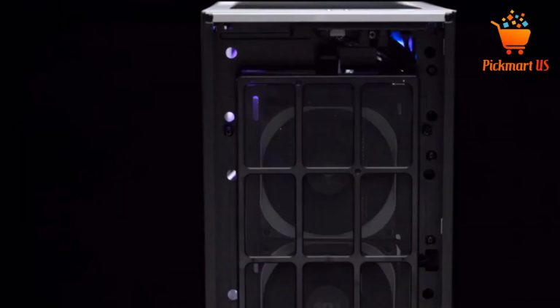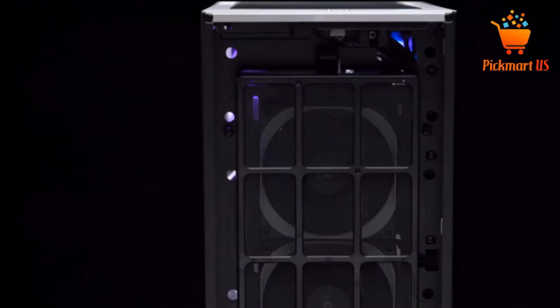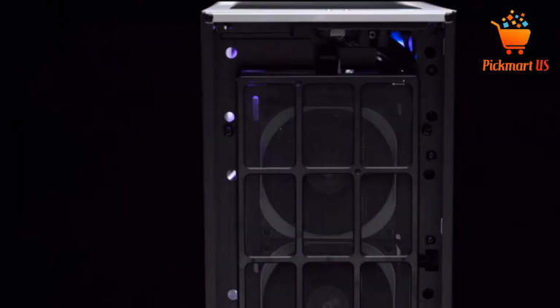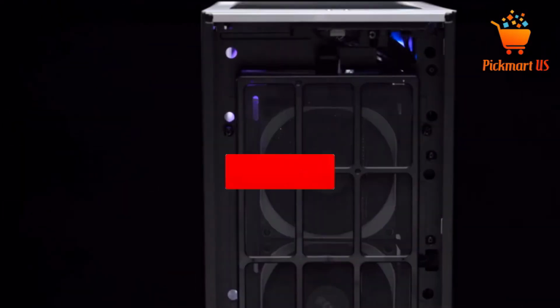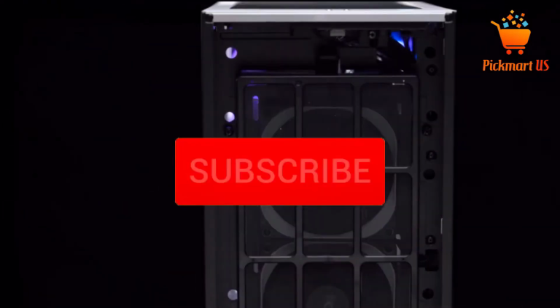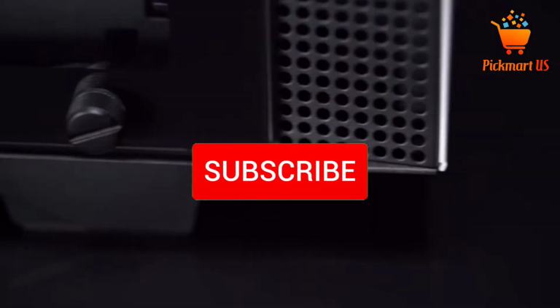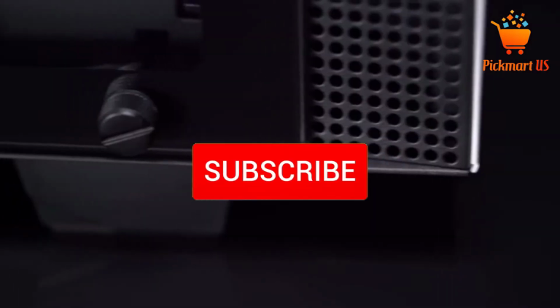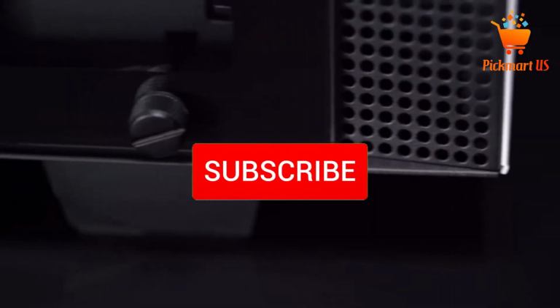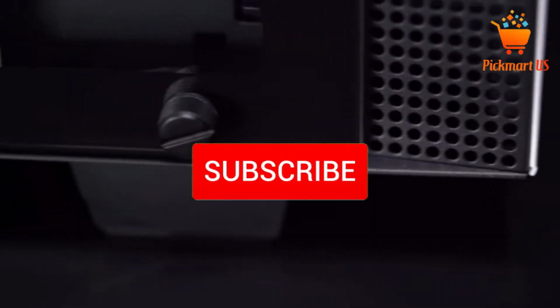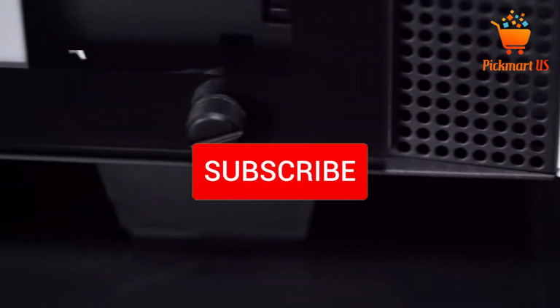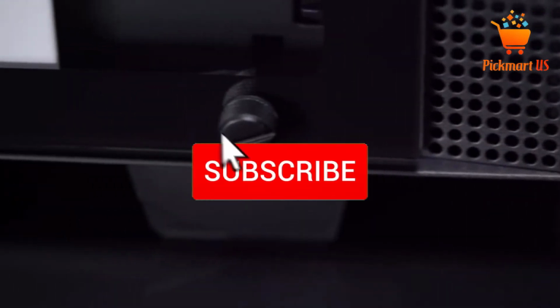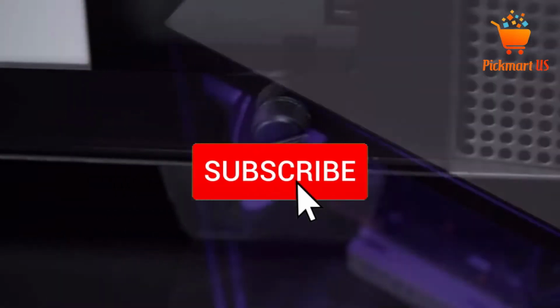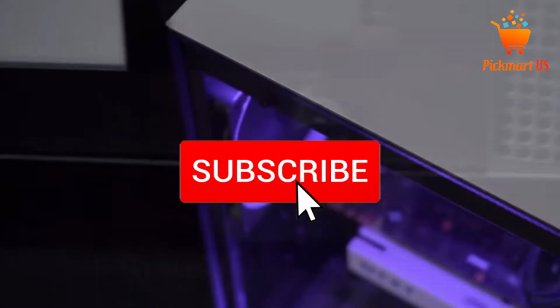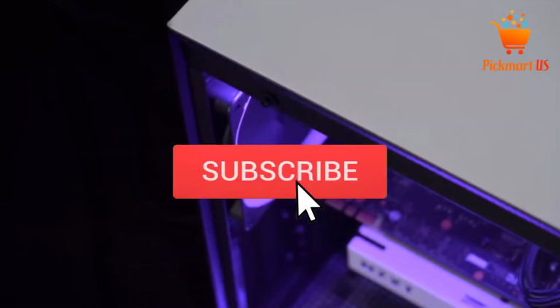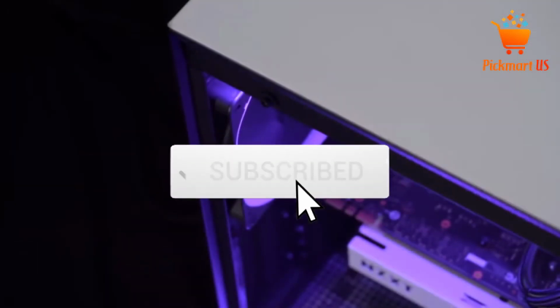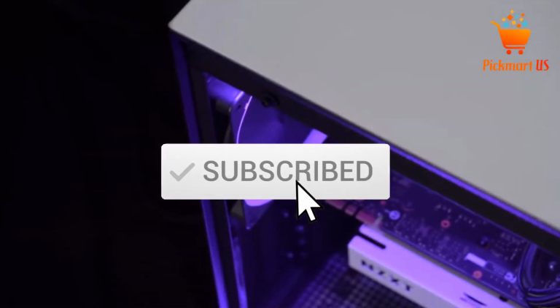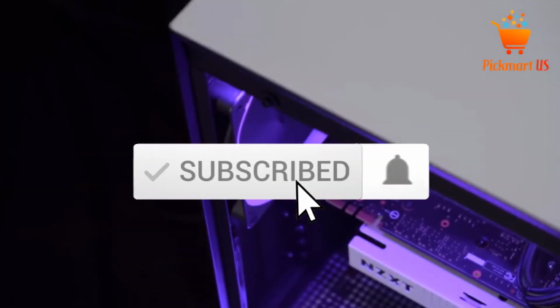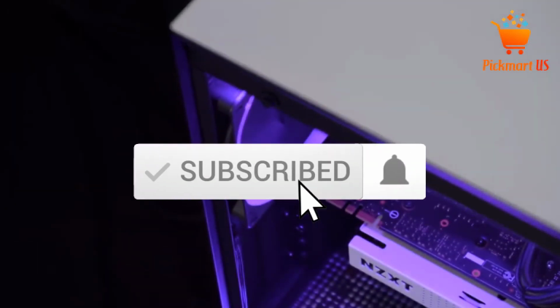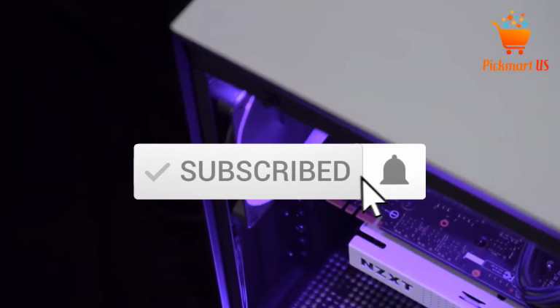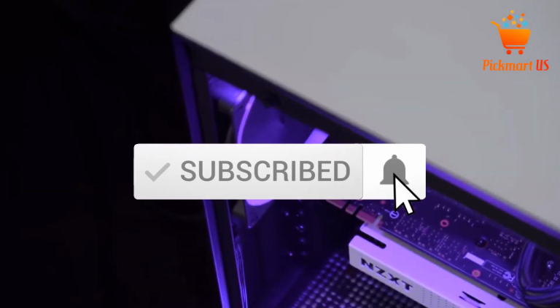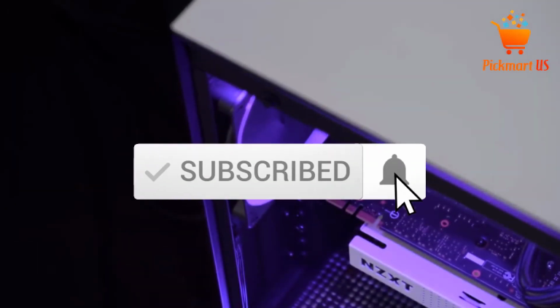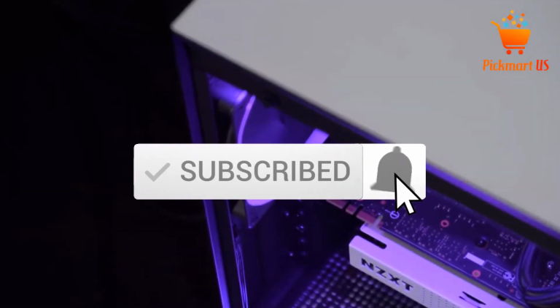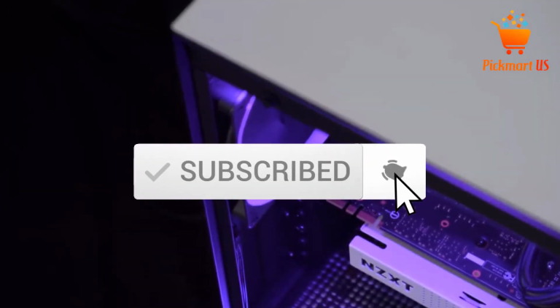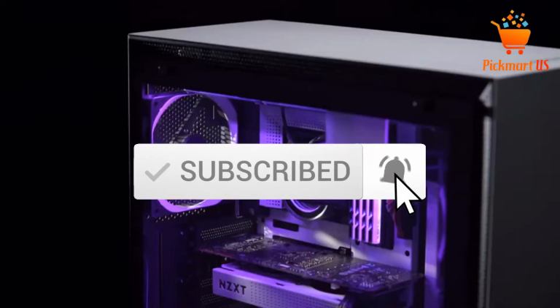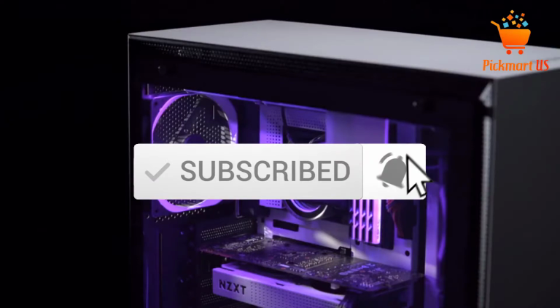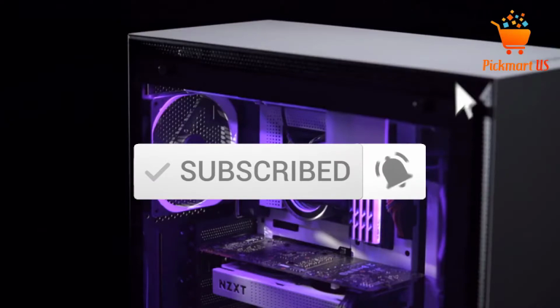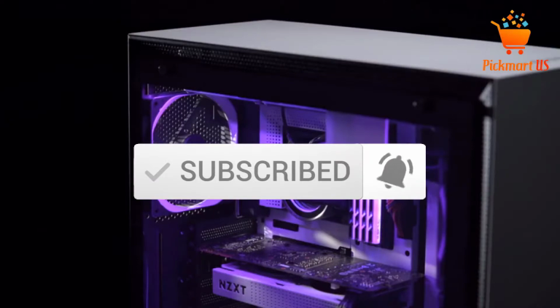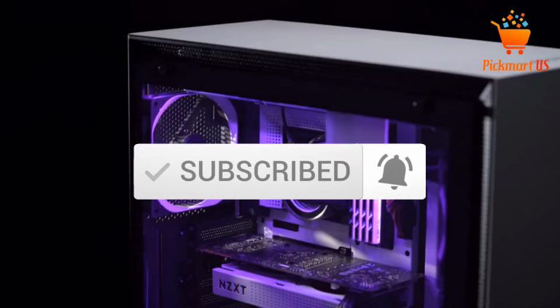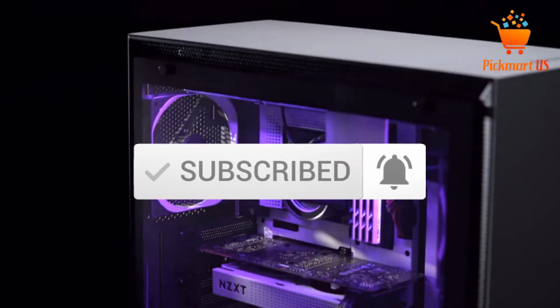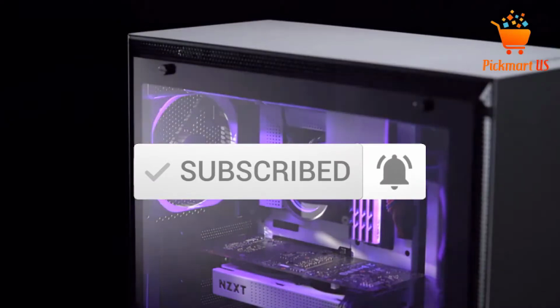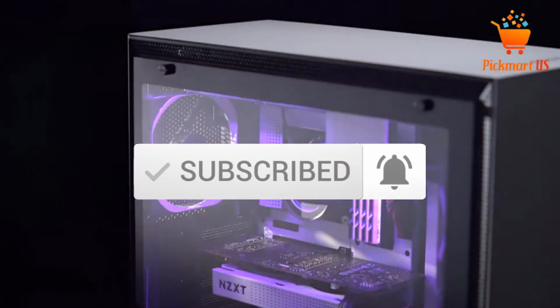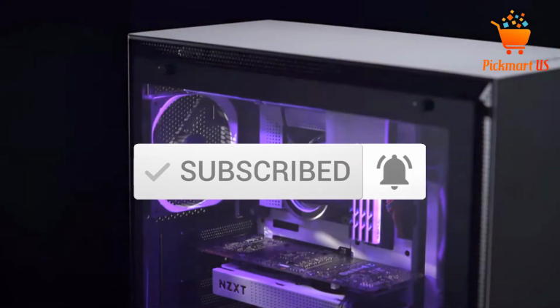Also make sure you subscribe for more videos. Let's get started with the video.